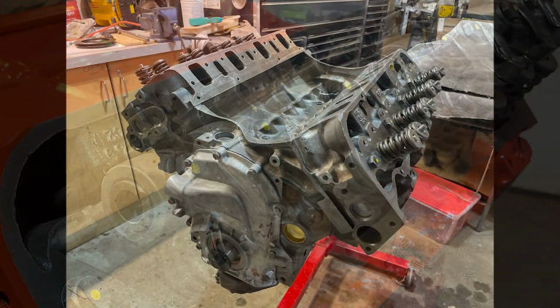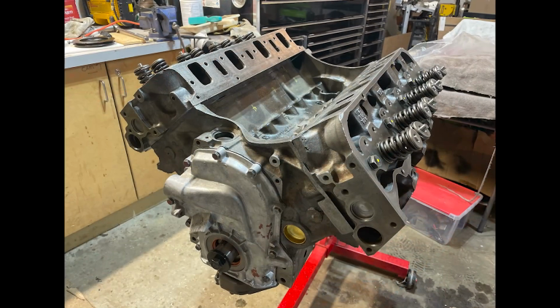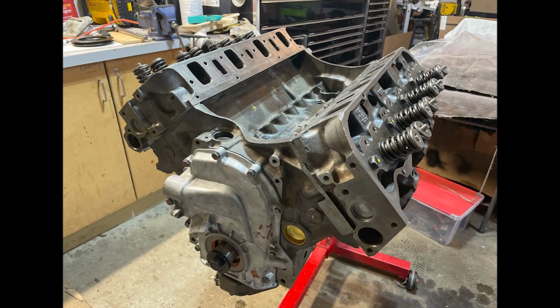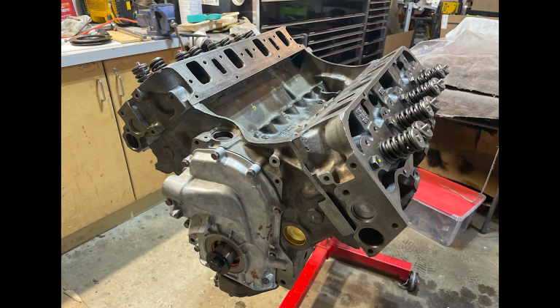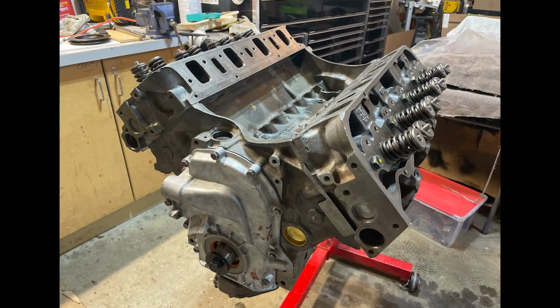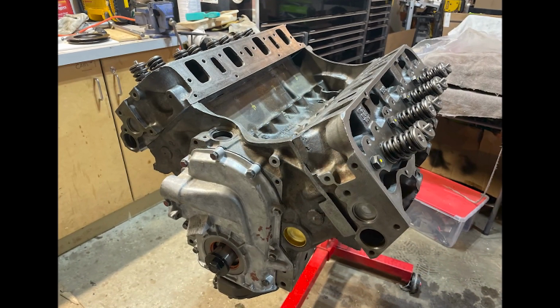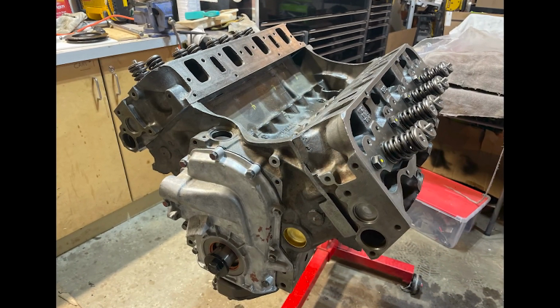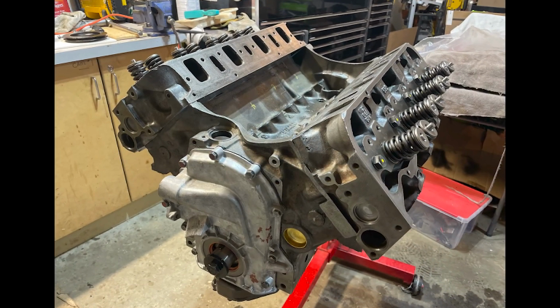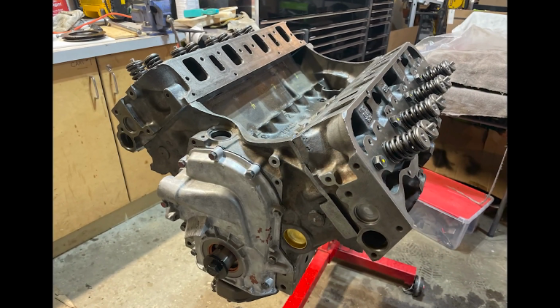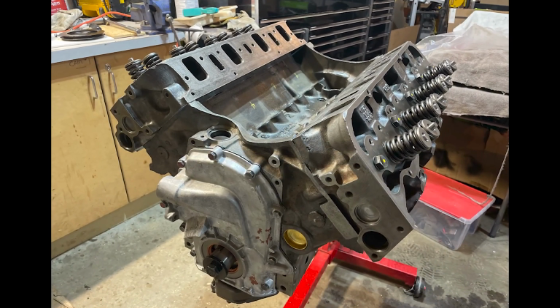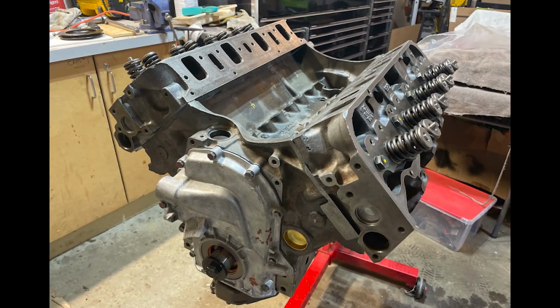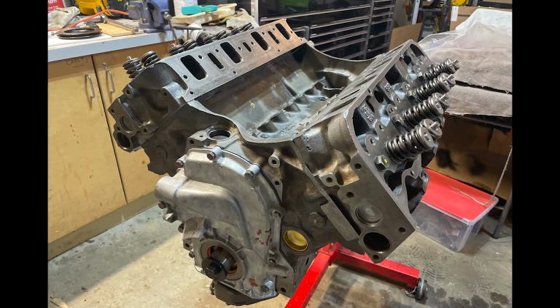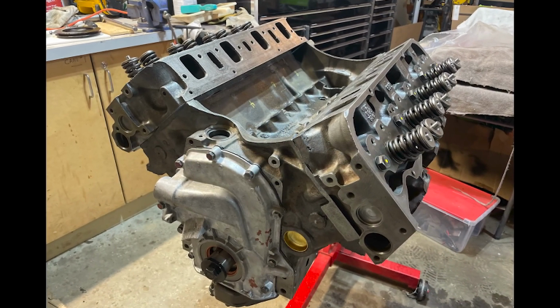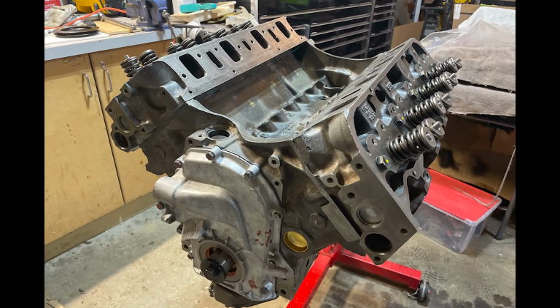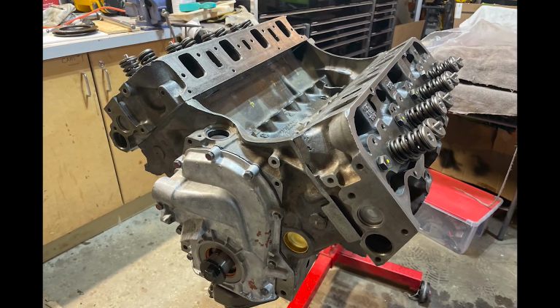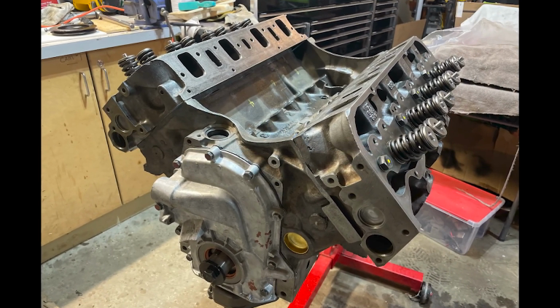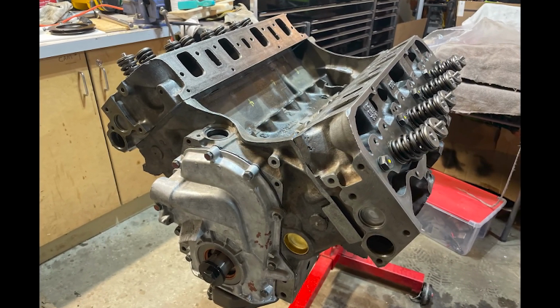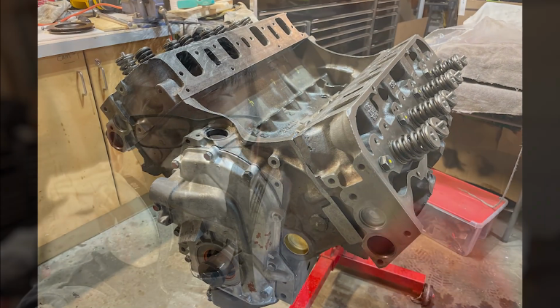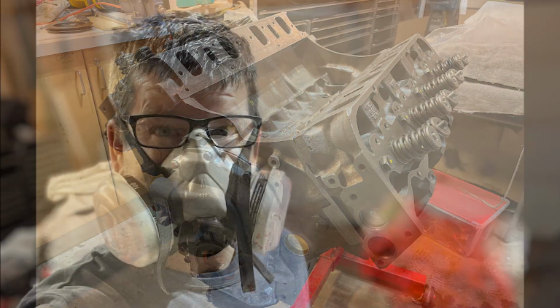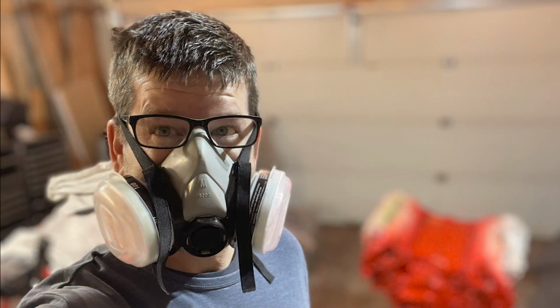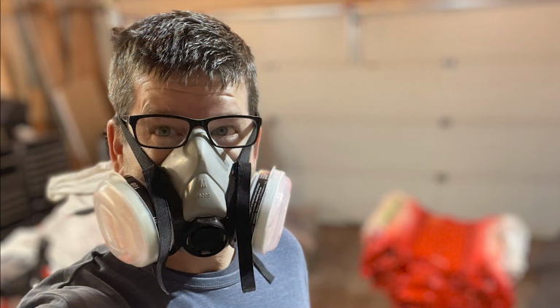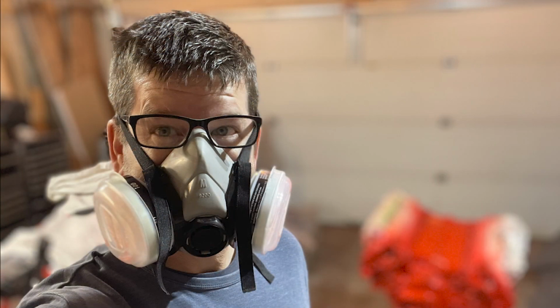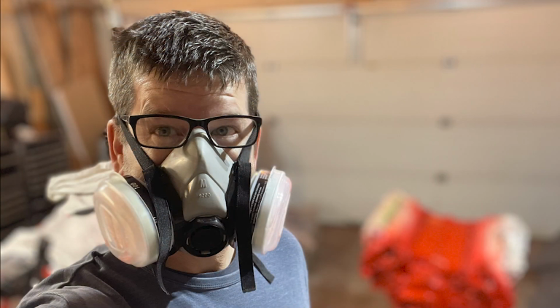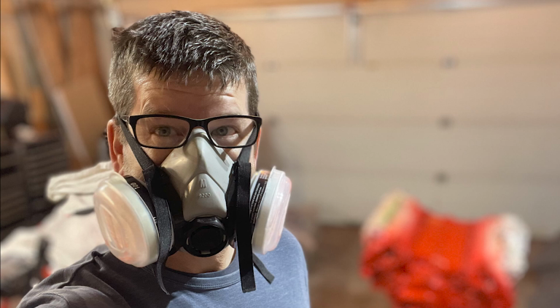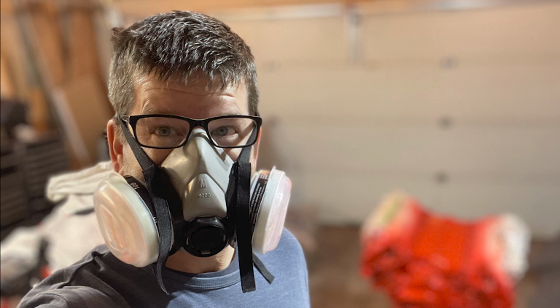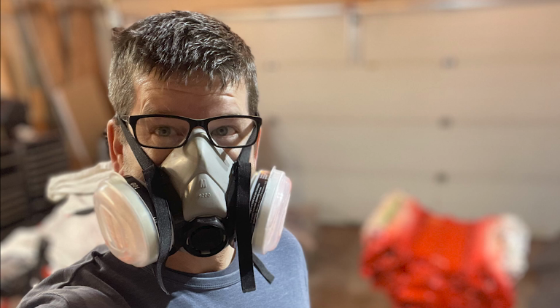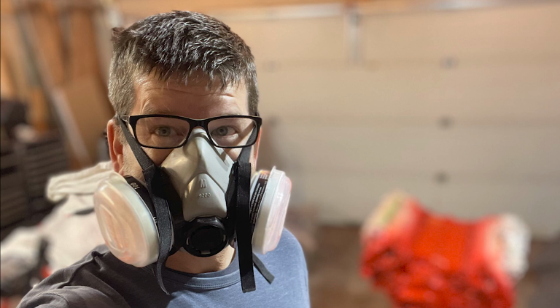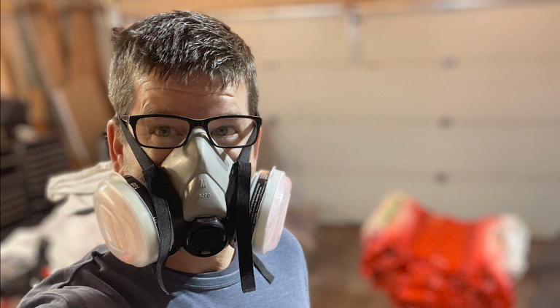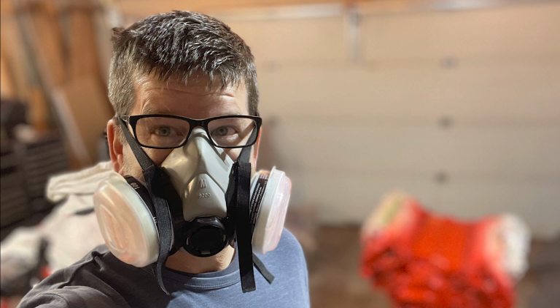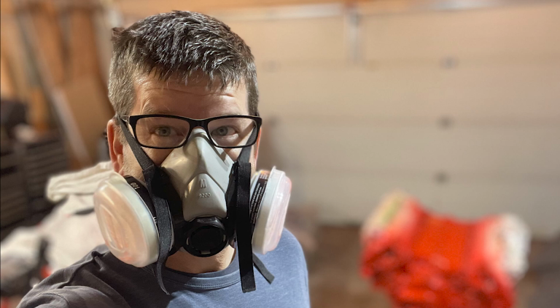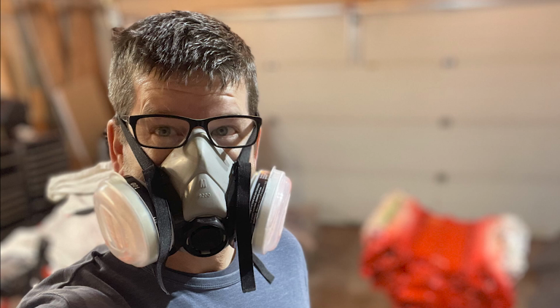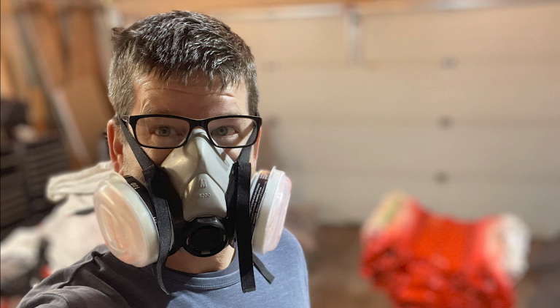That pretty much completes the main engine assembly. Now it's time to paint.